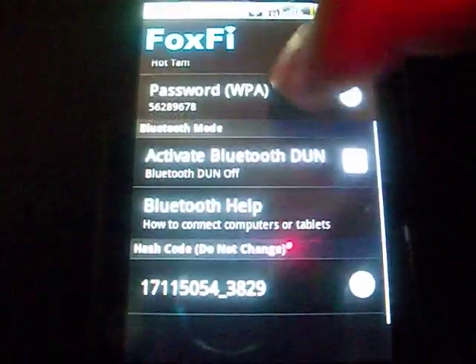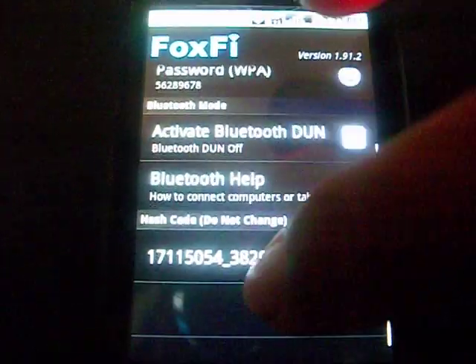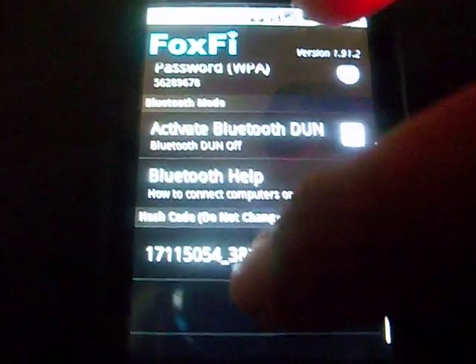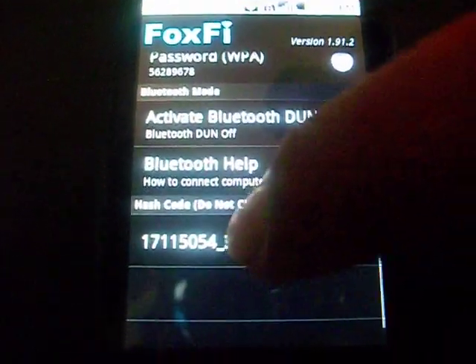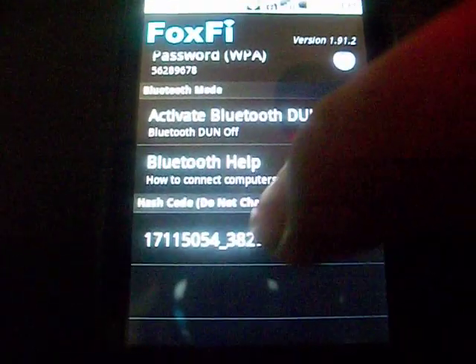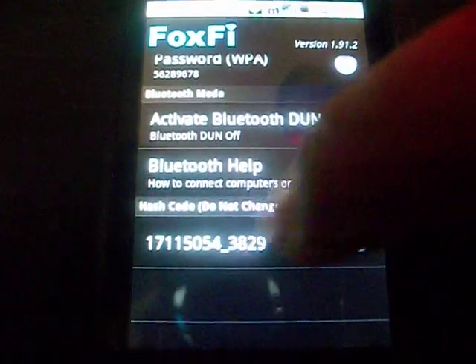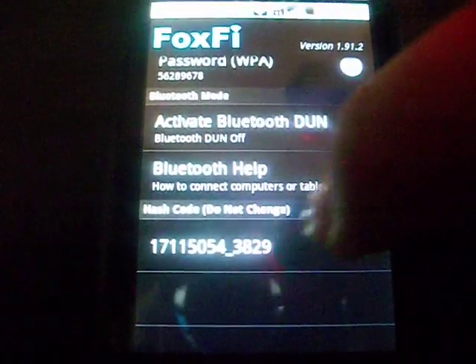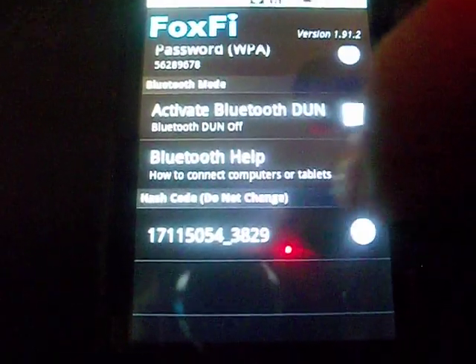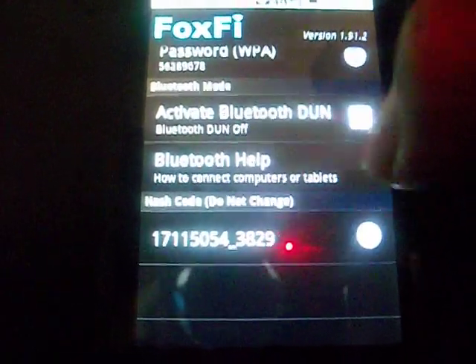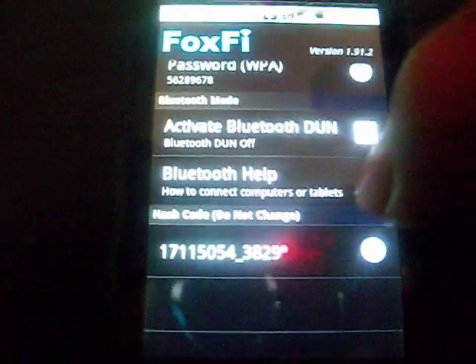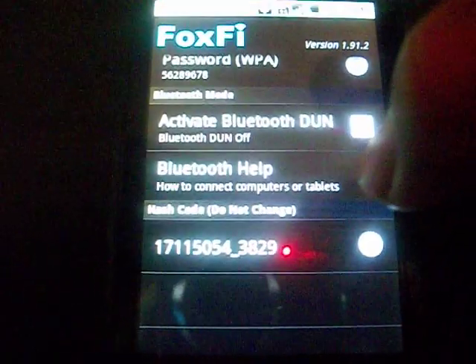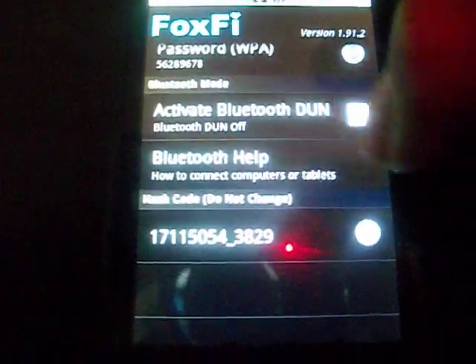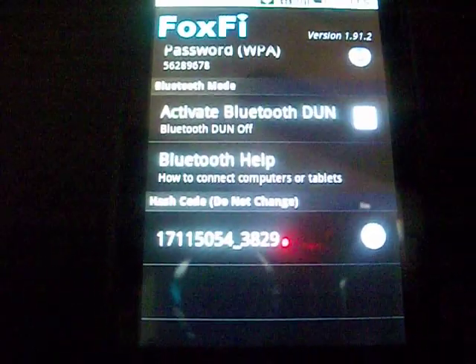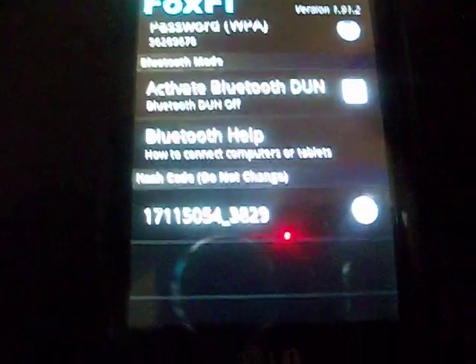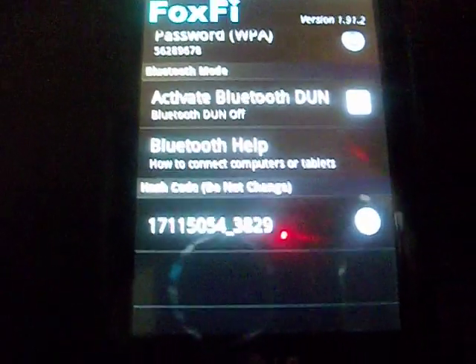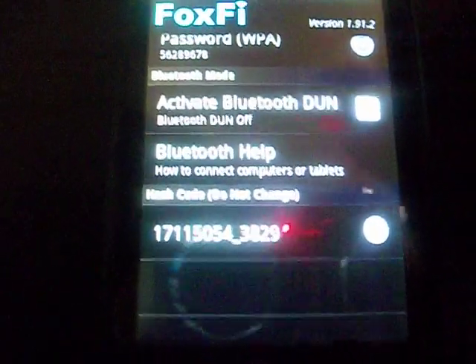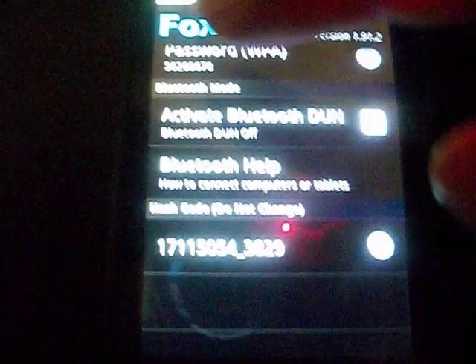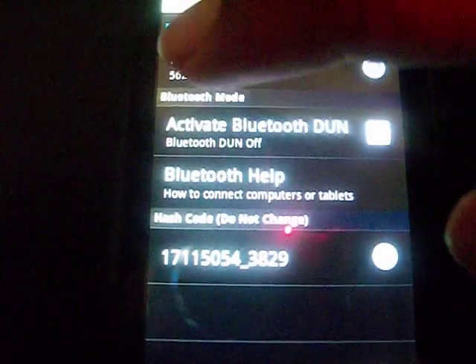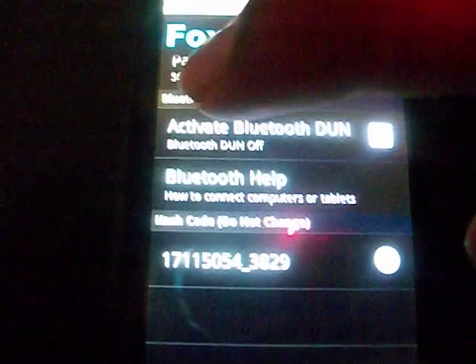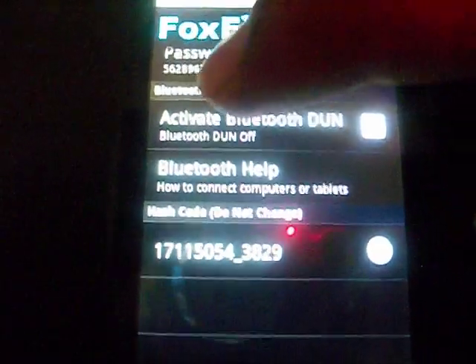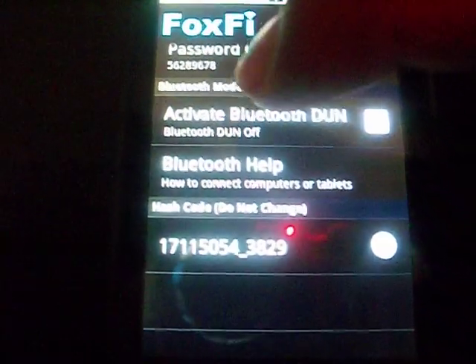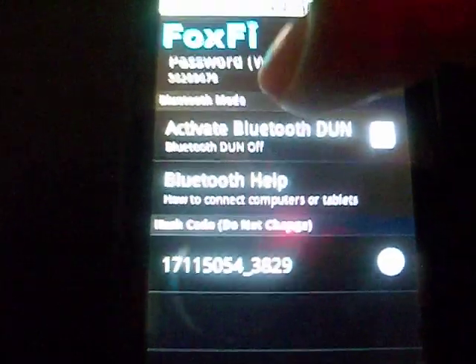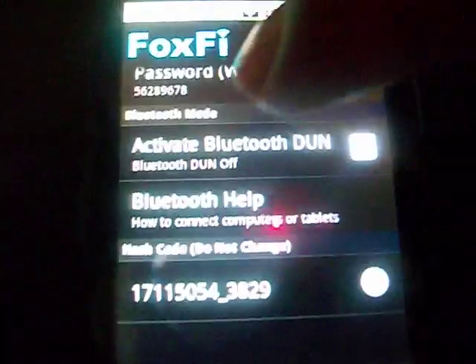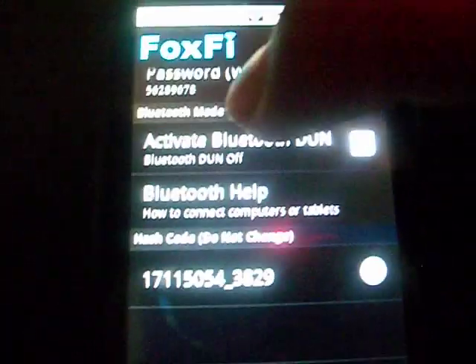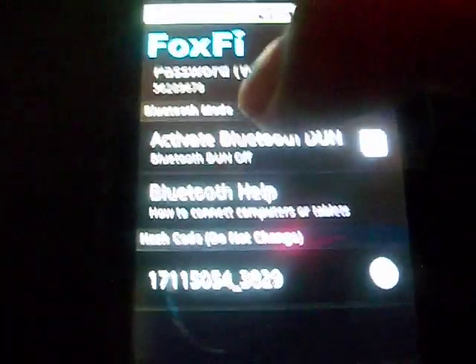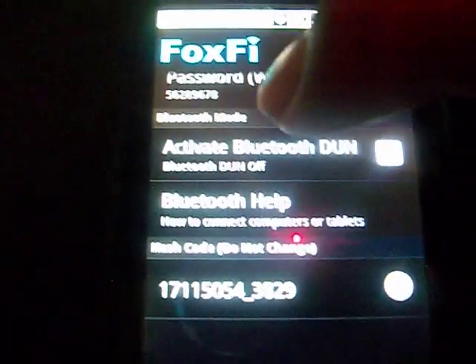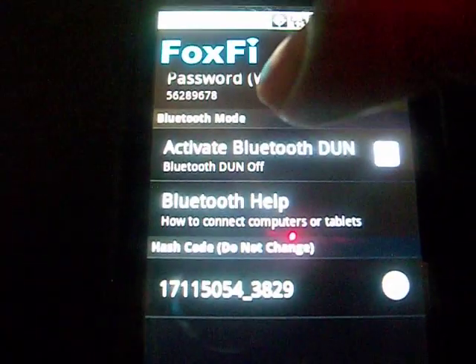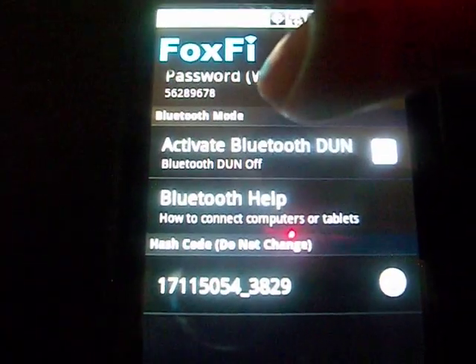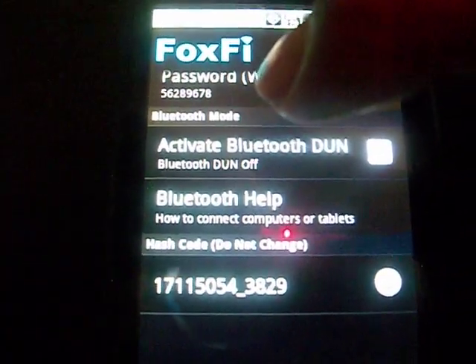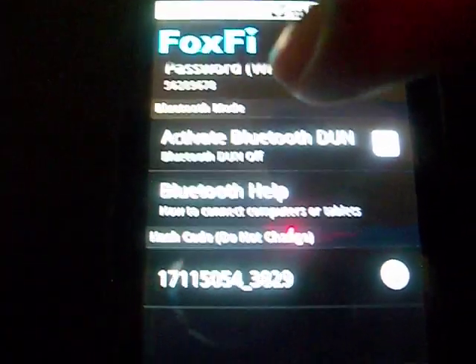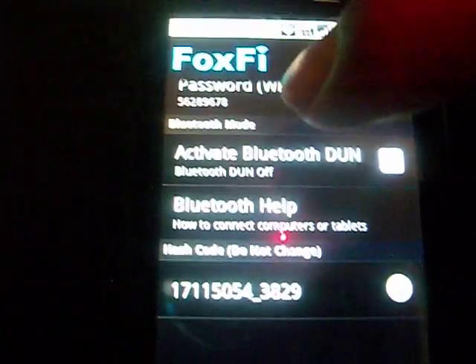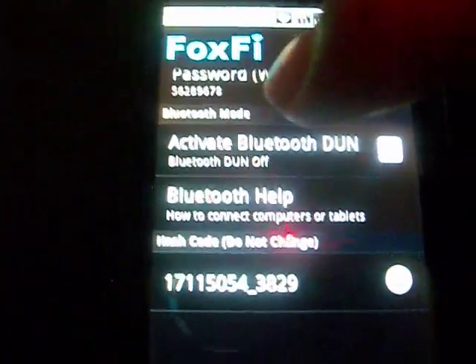This hashed code down here, you do not change that — it will get all messed up, and you would not be able to fix it if you did not remember it.